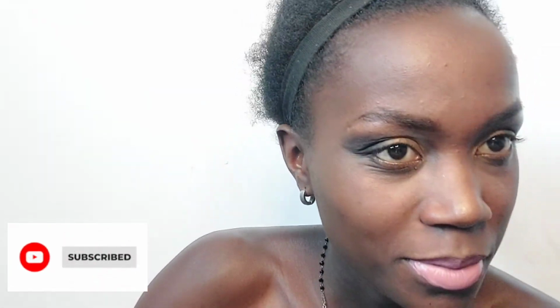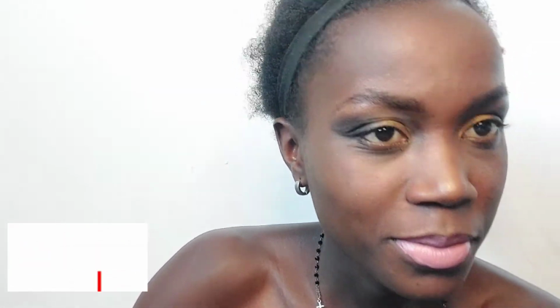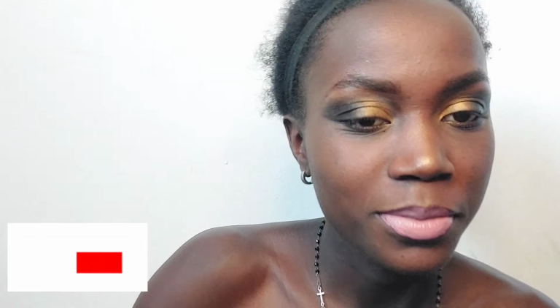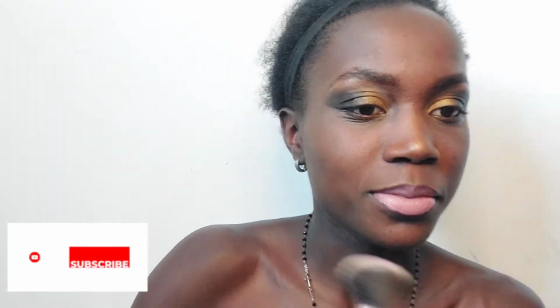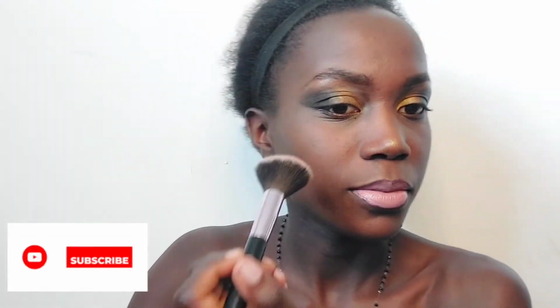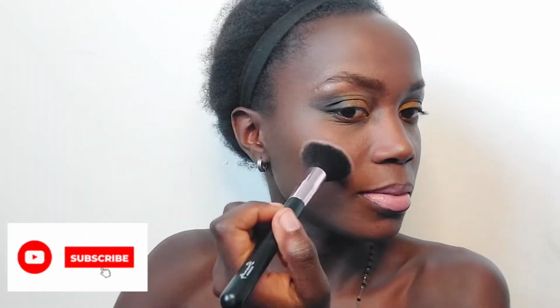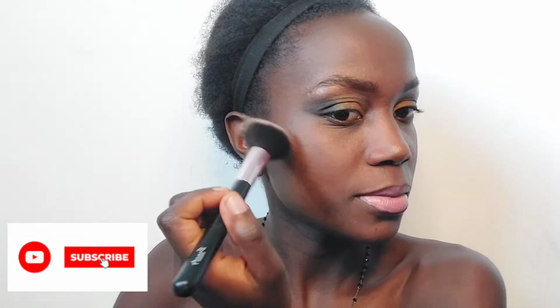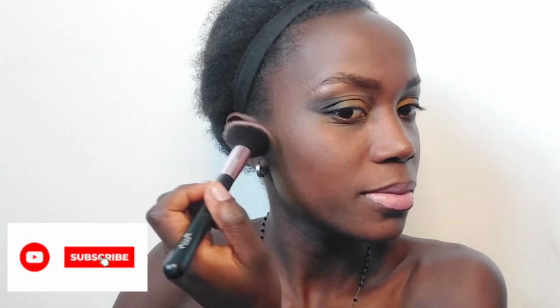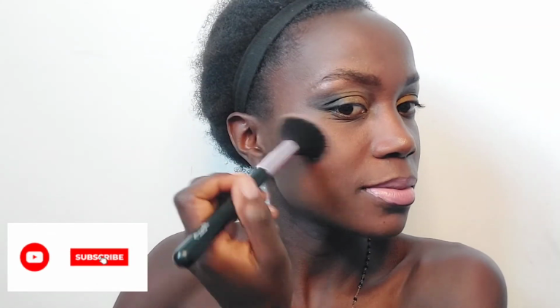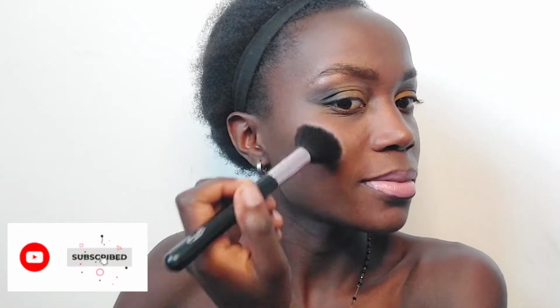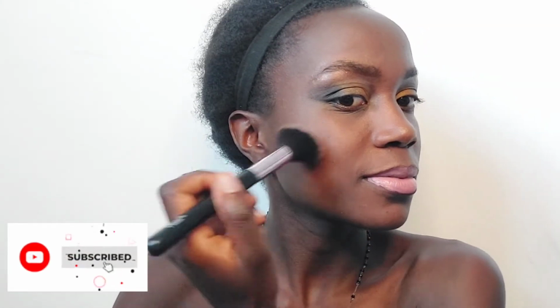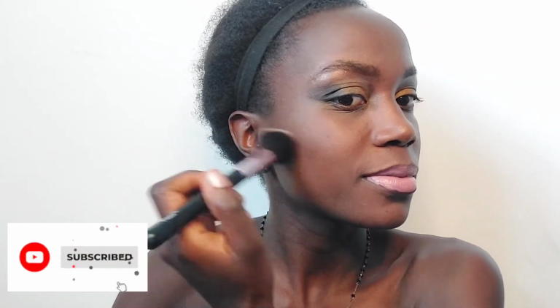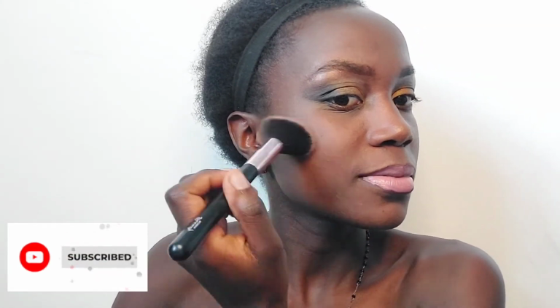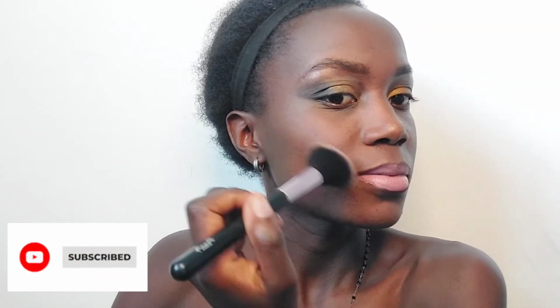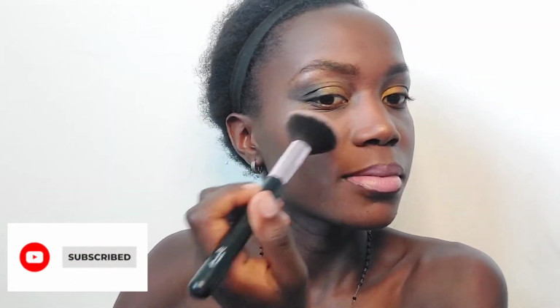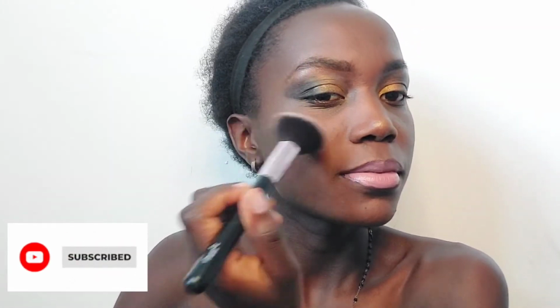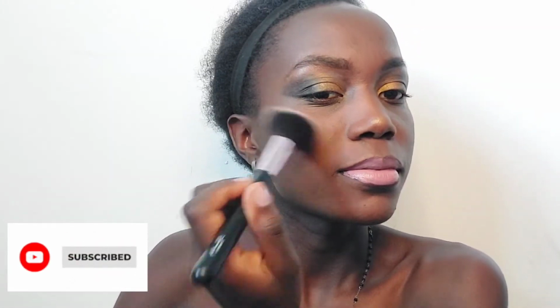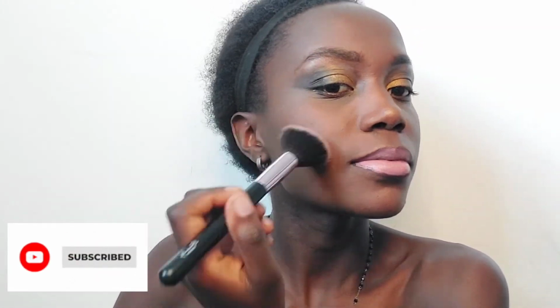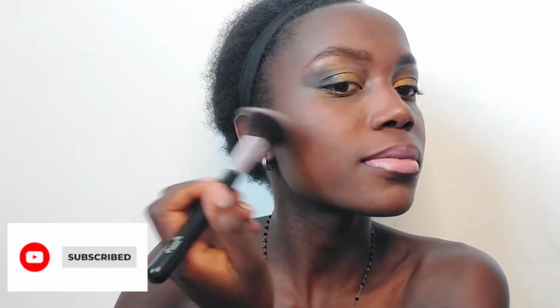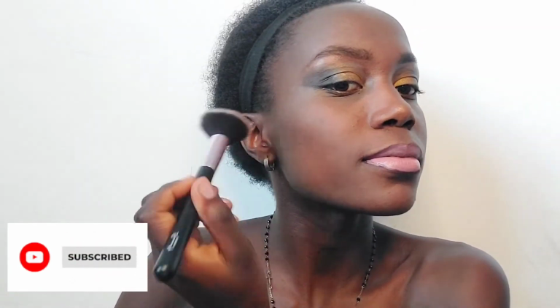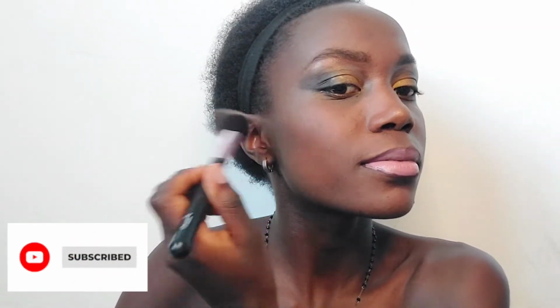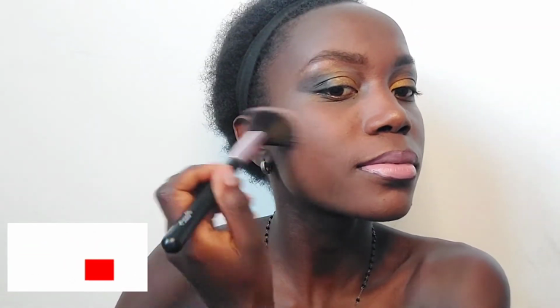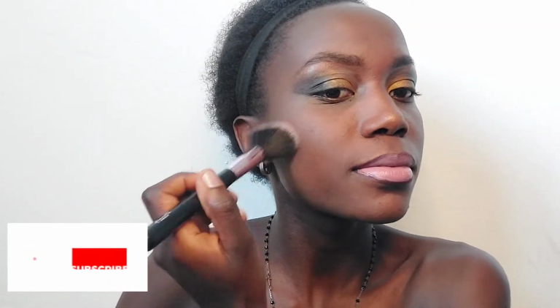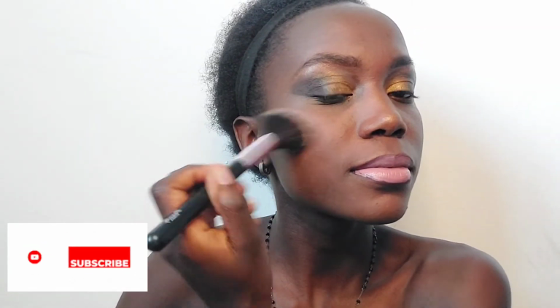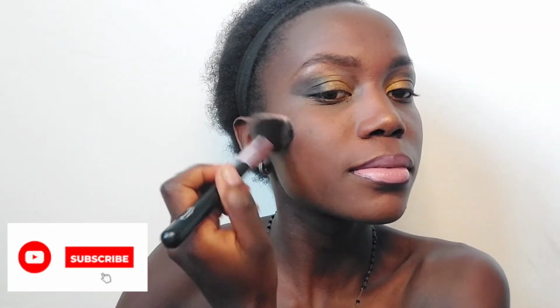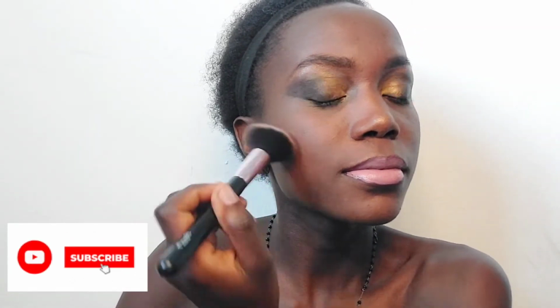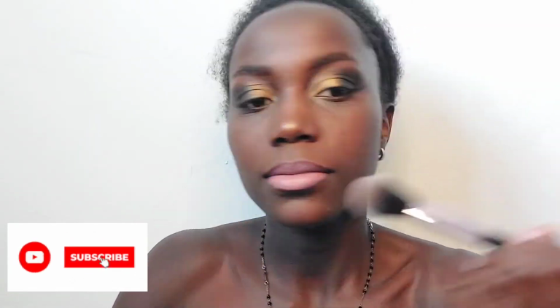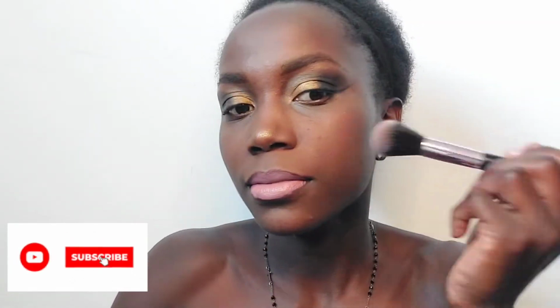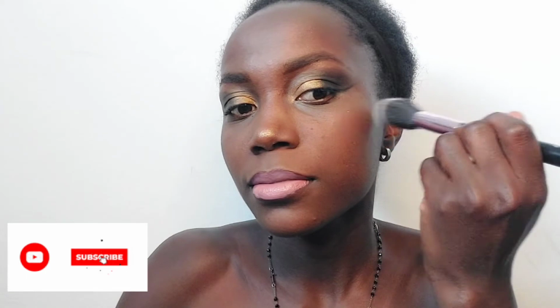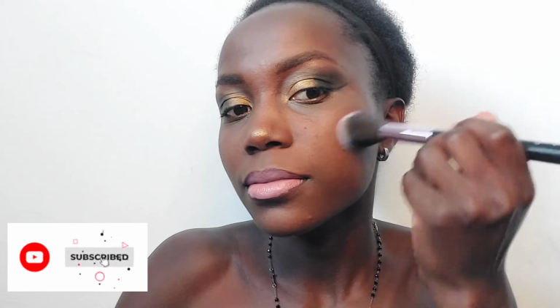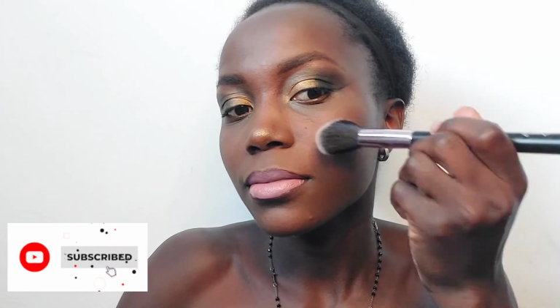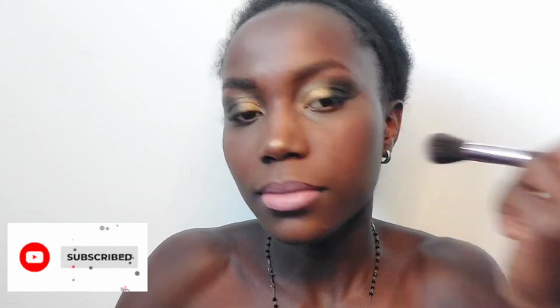Sorry guys, I have to wait for my lips to dry — that's why I'm trying to powder my face.